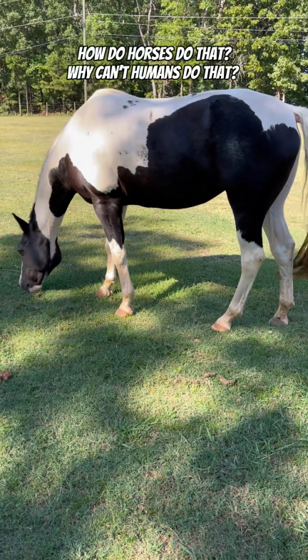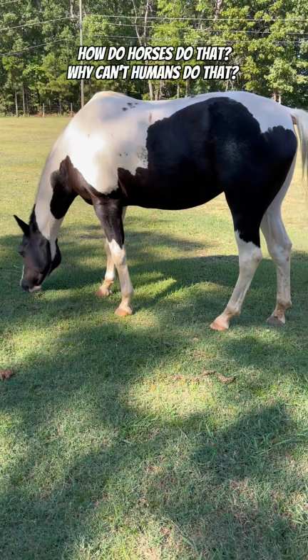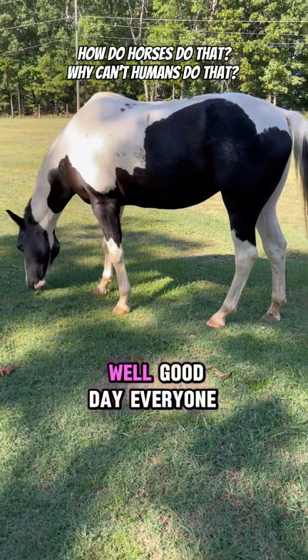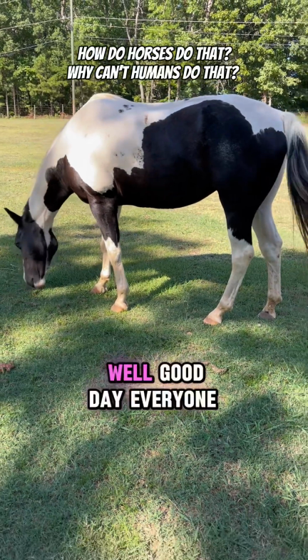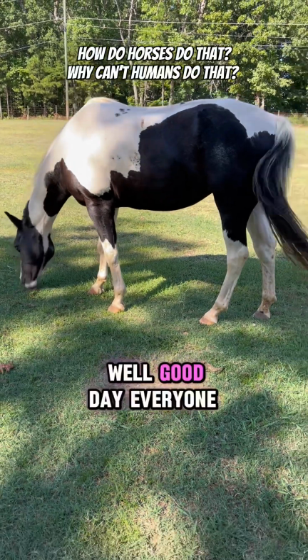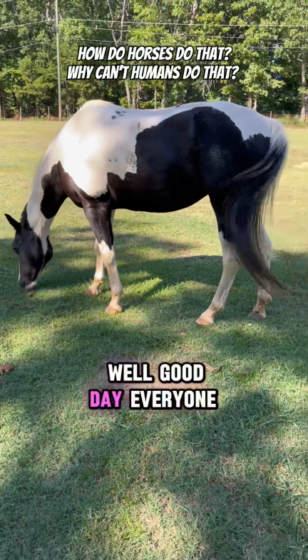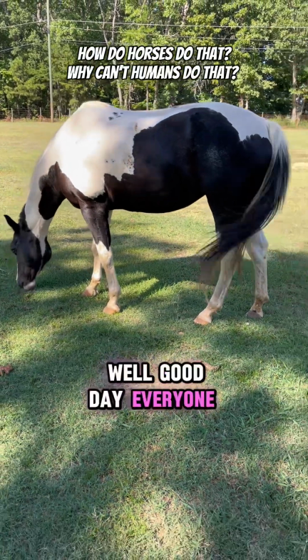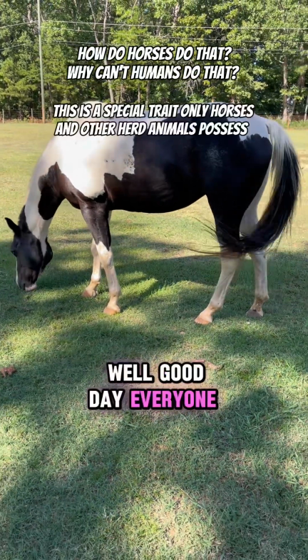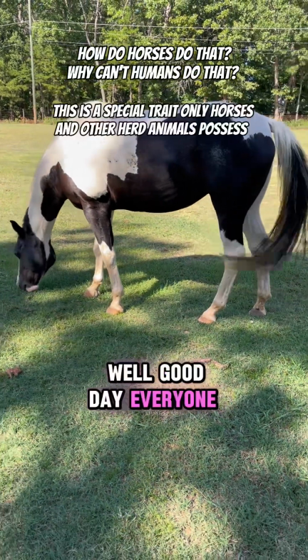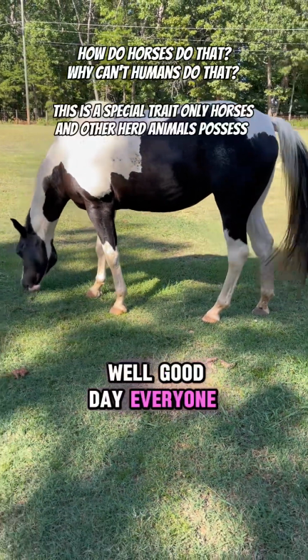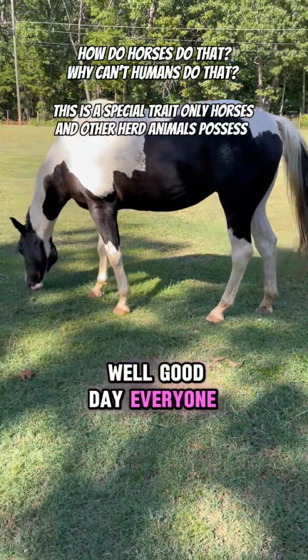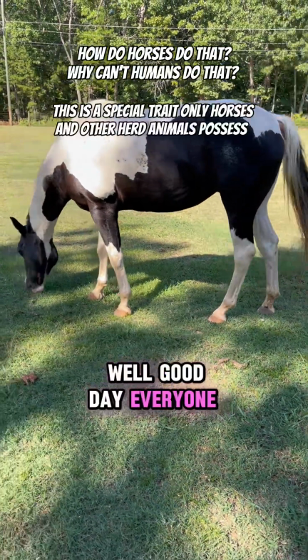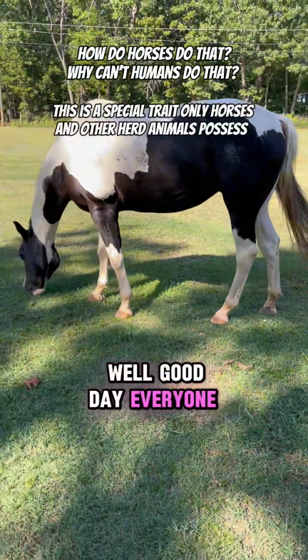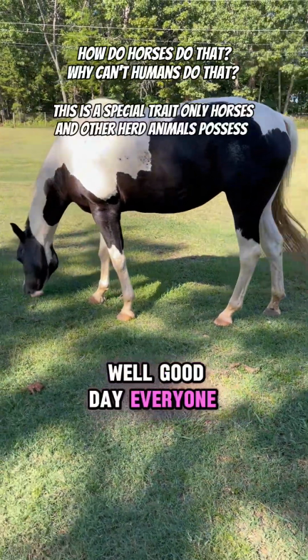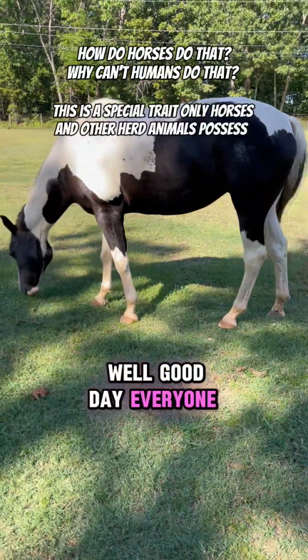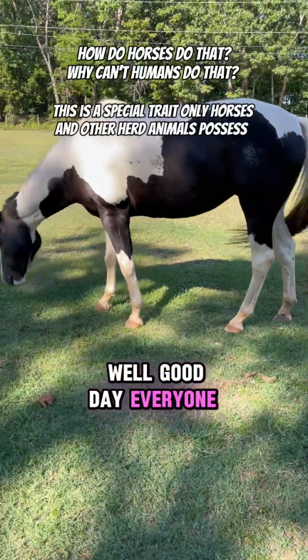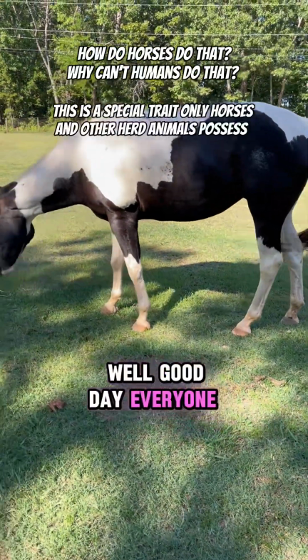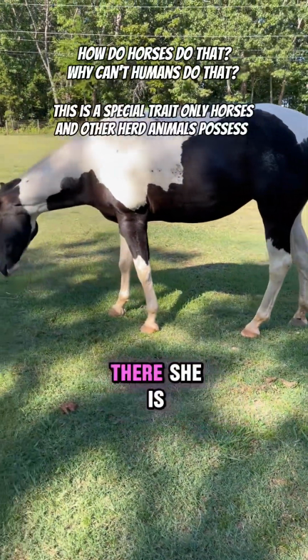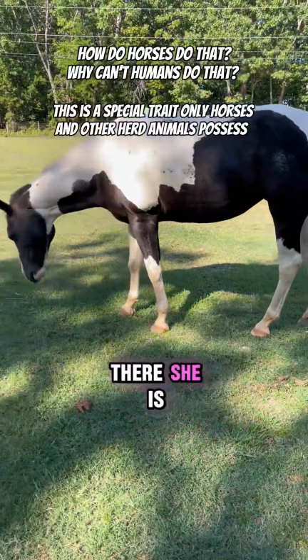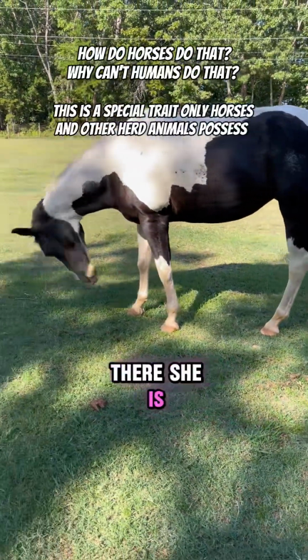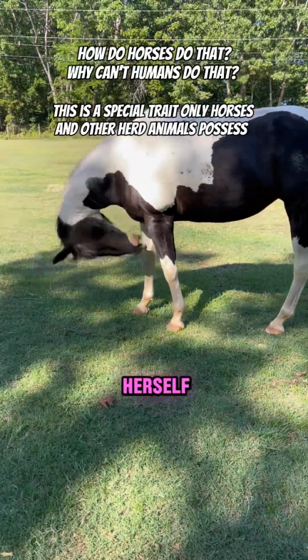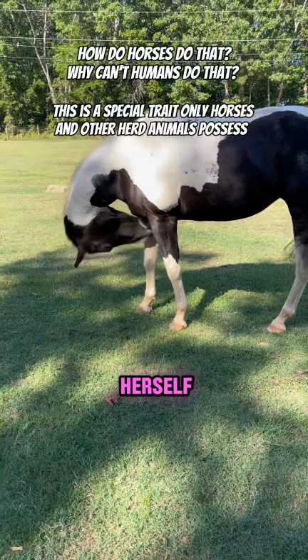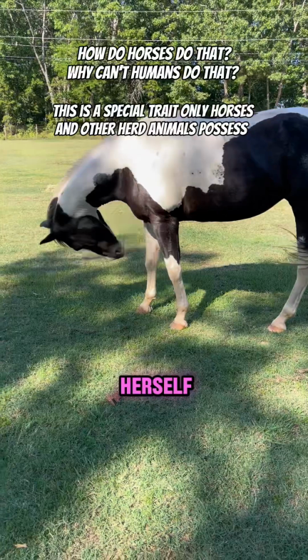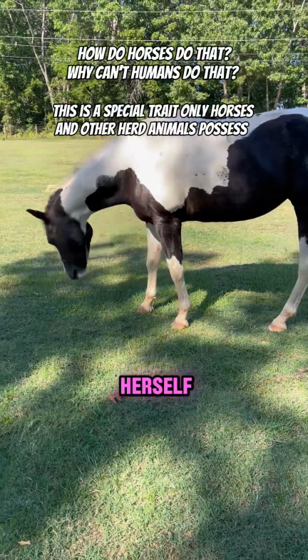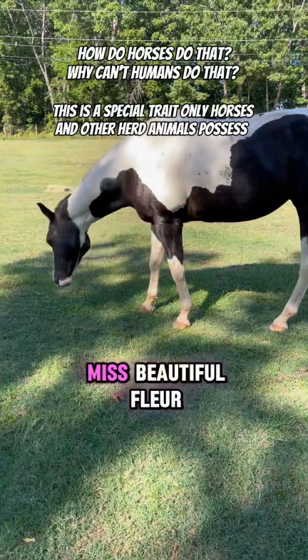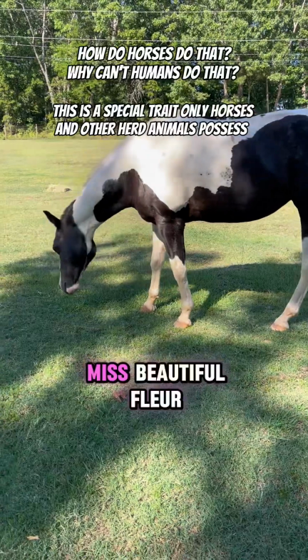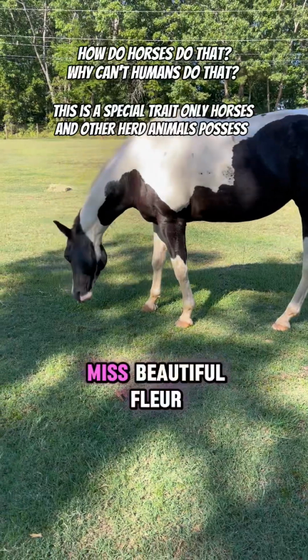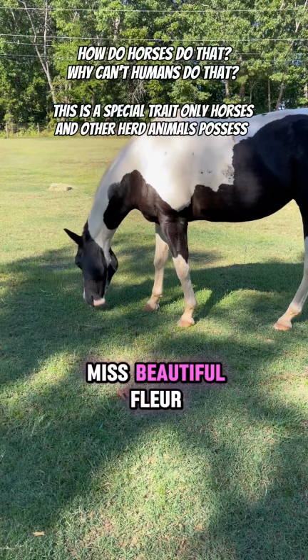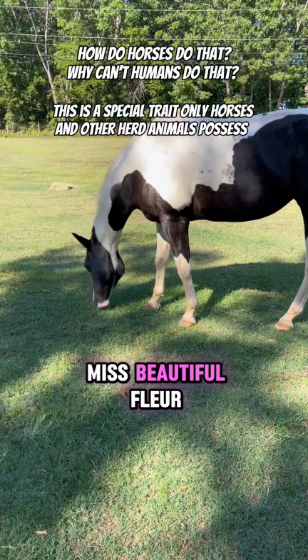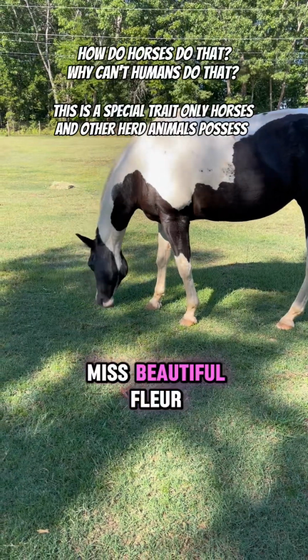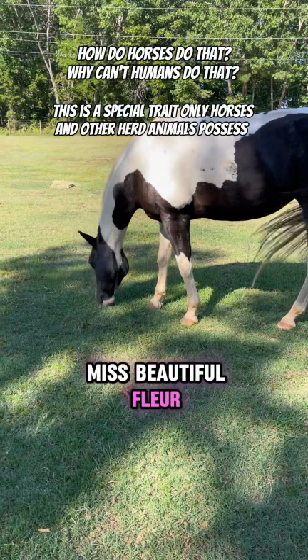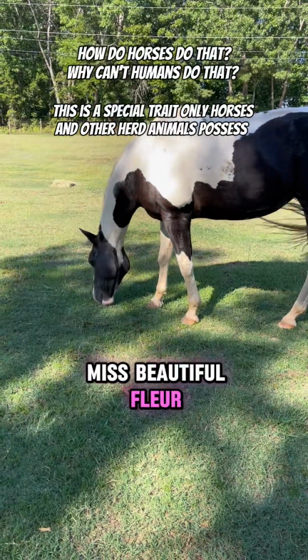Well, good day everyone. There she is herself, Miss Beautiful Fleur.